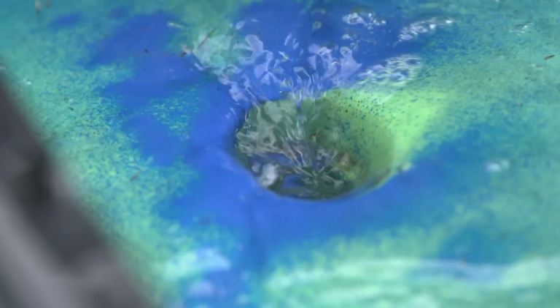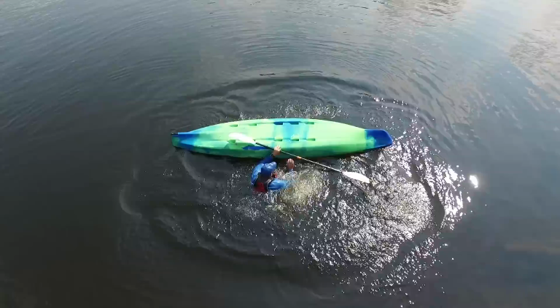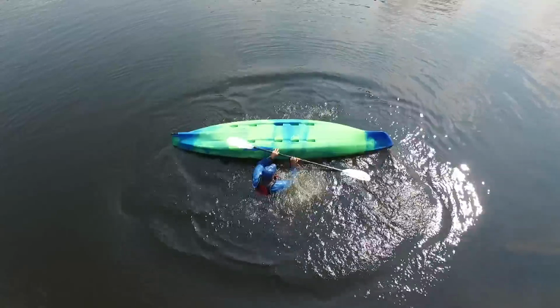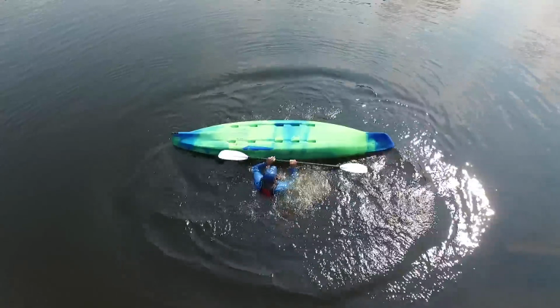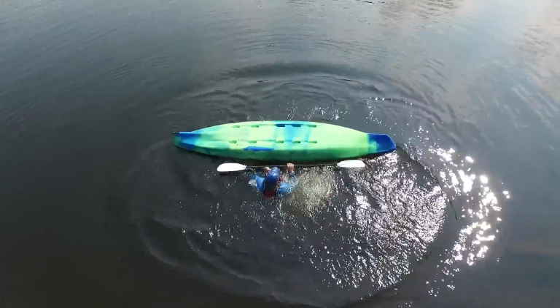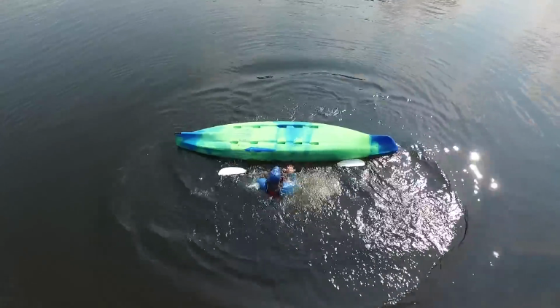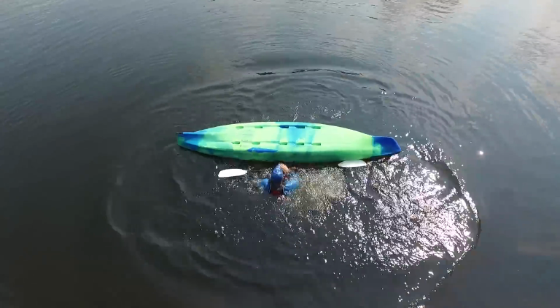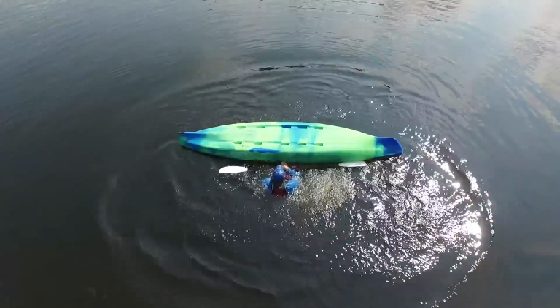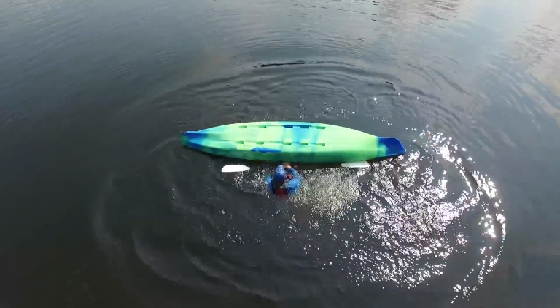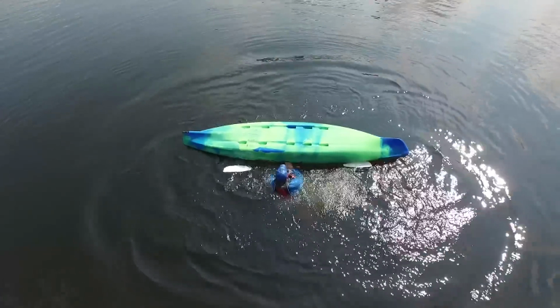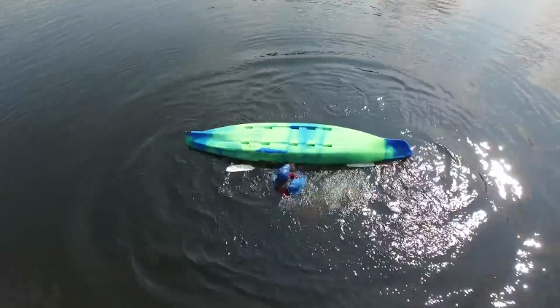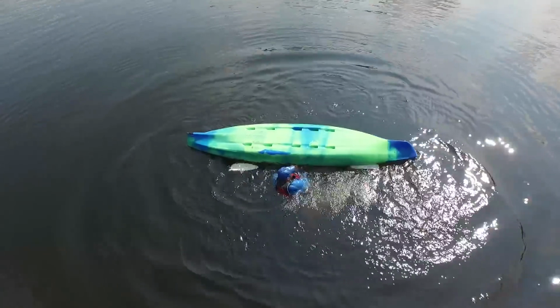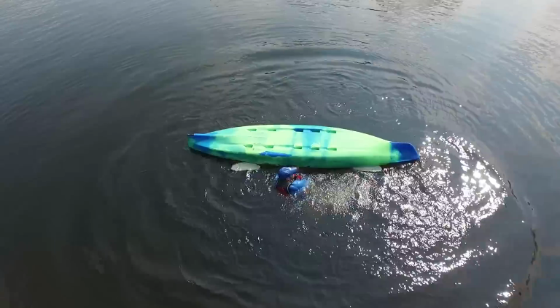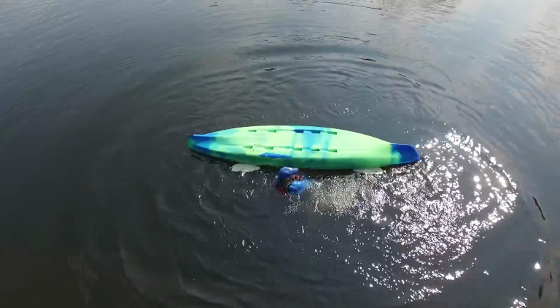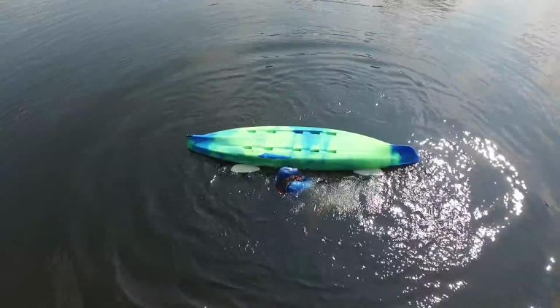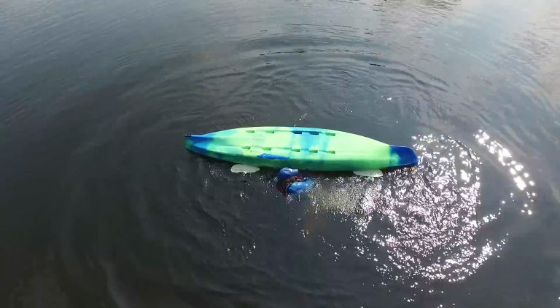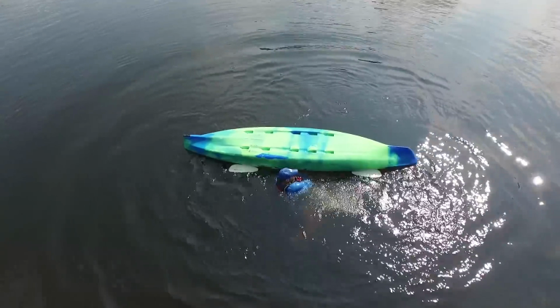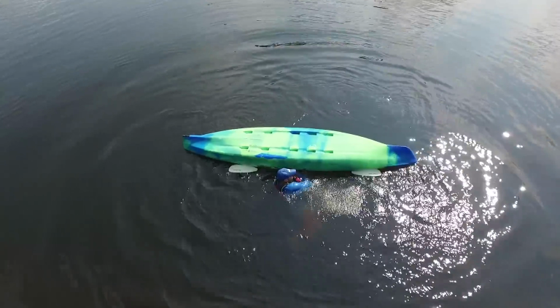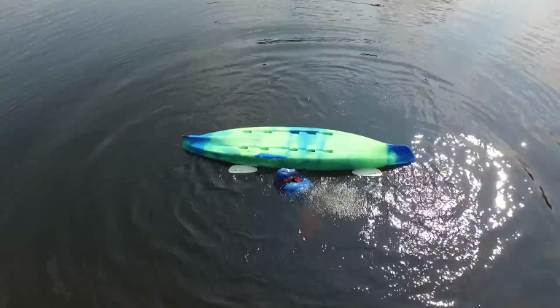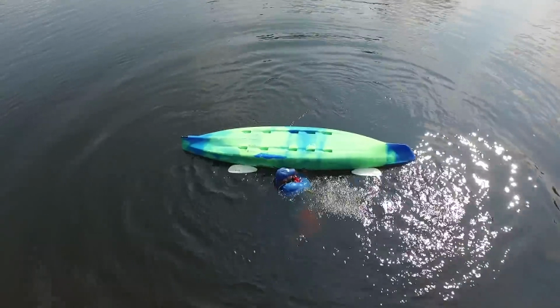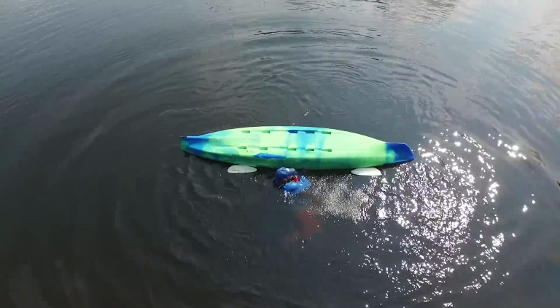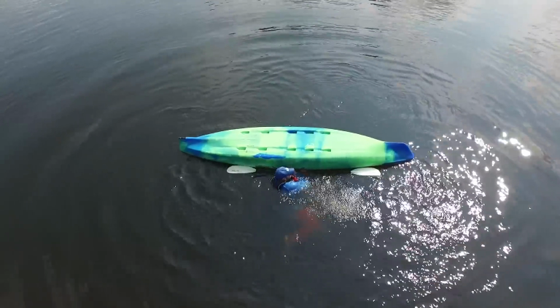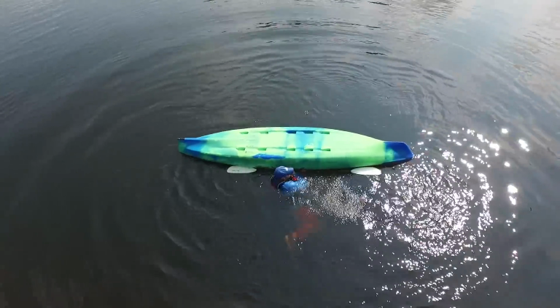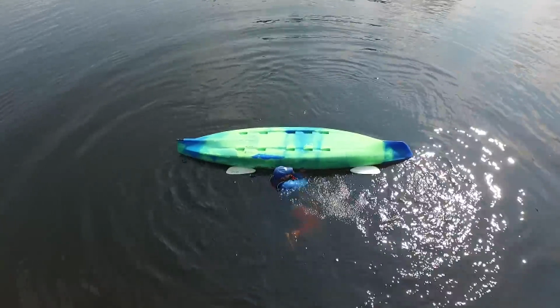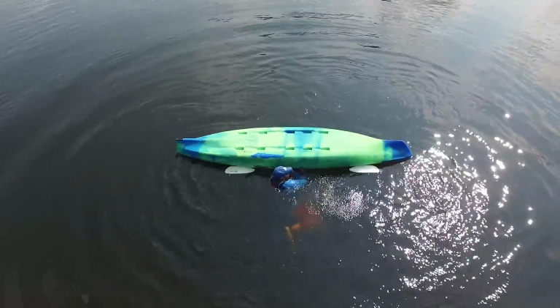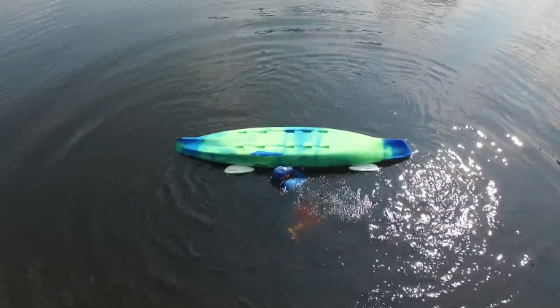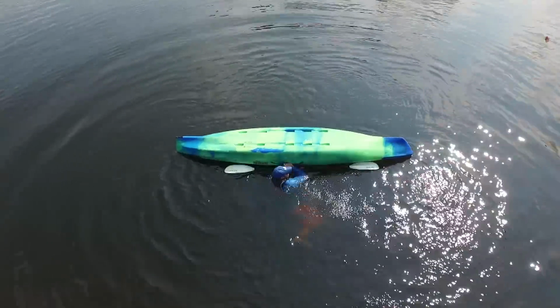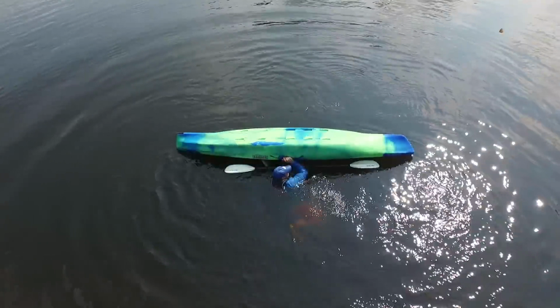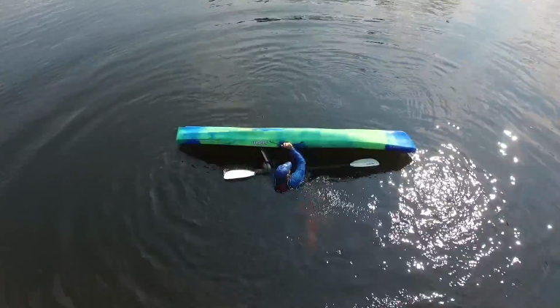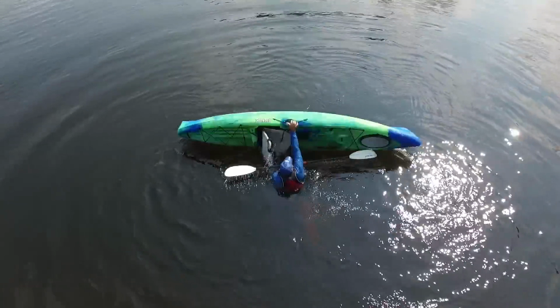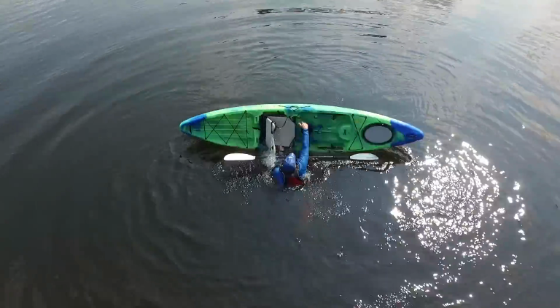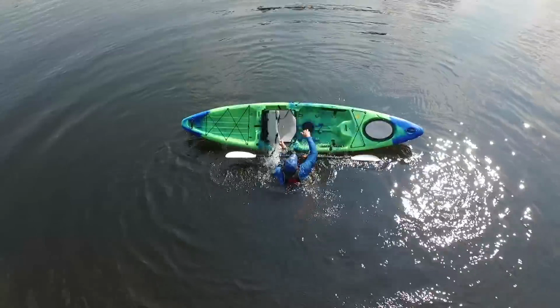If your kayak is upside down to start, your first order of business is to flip it upright.